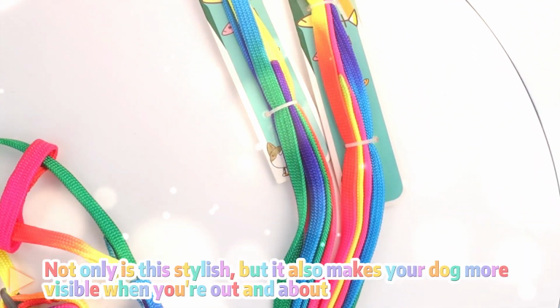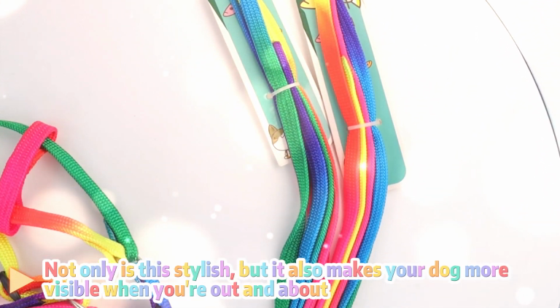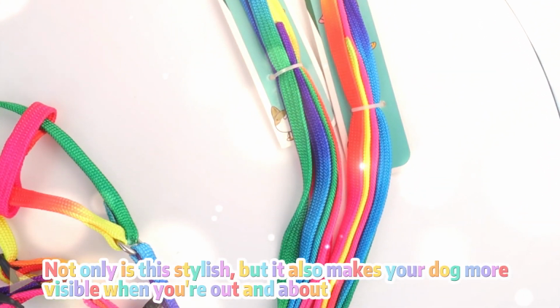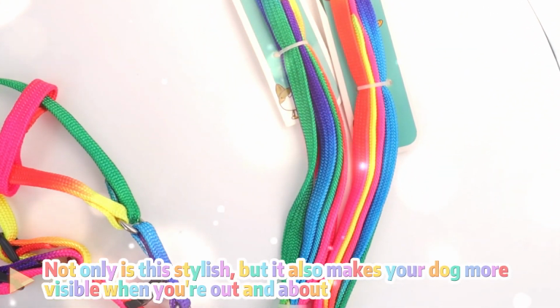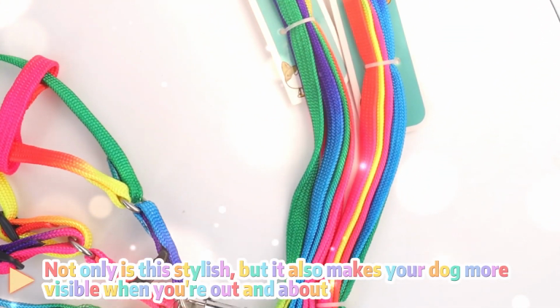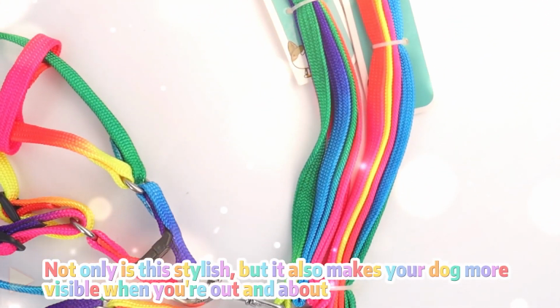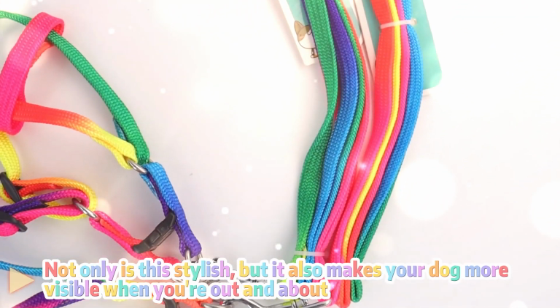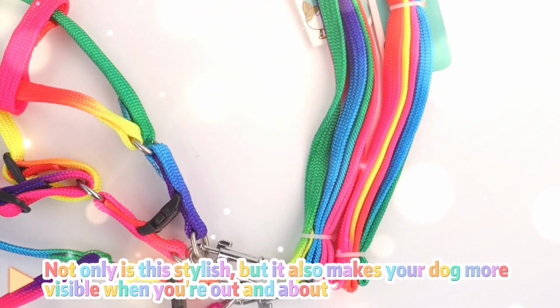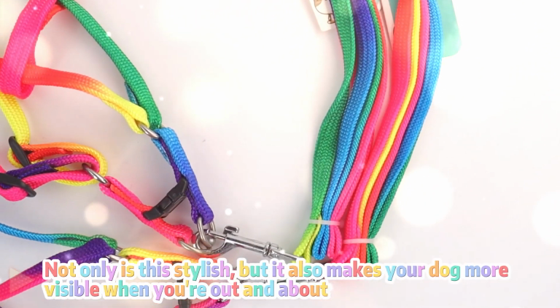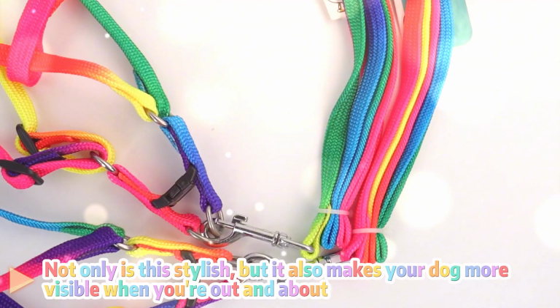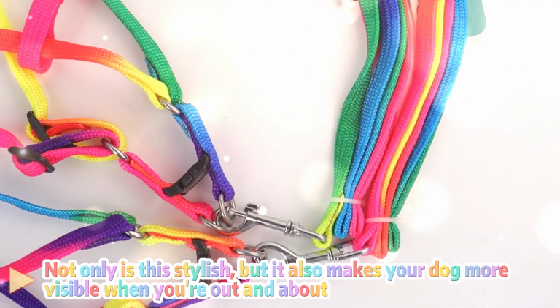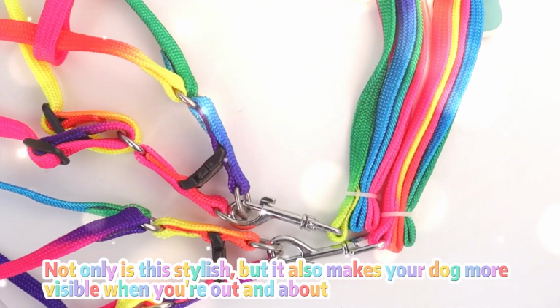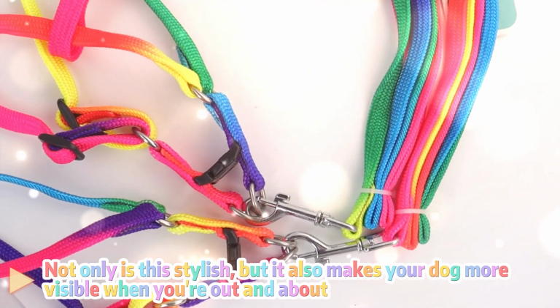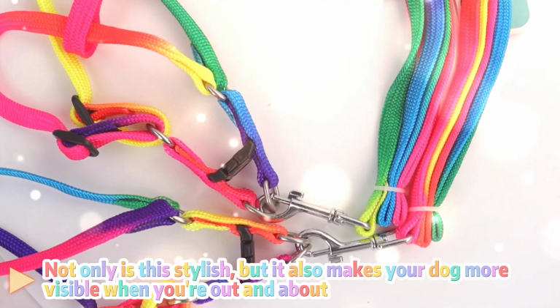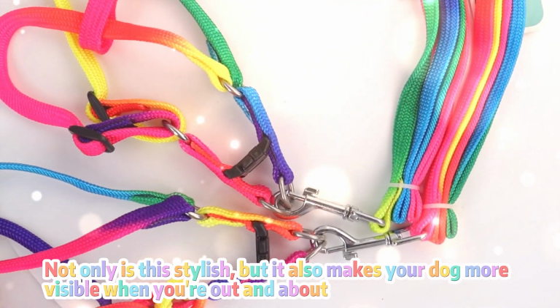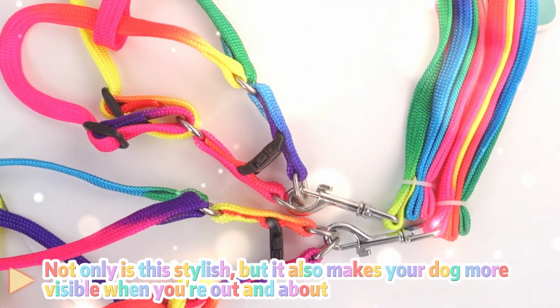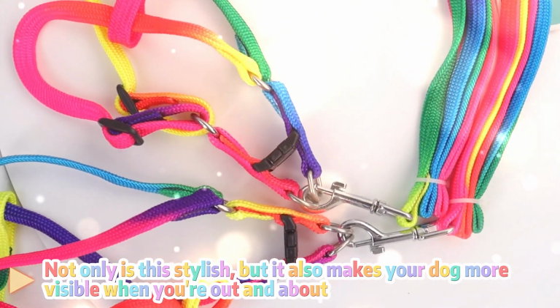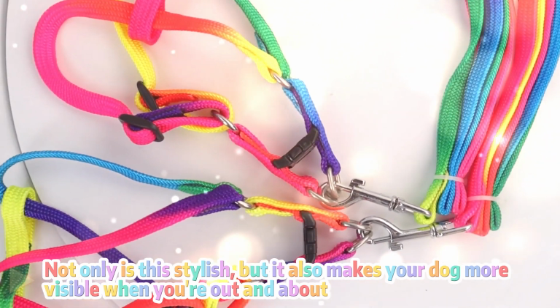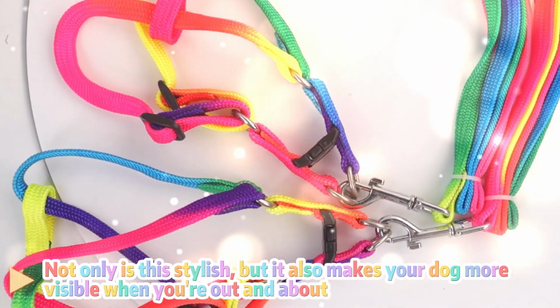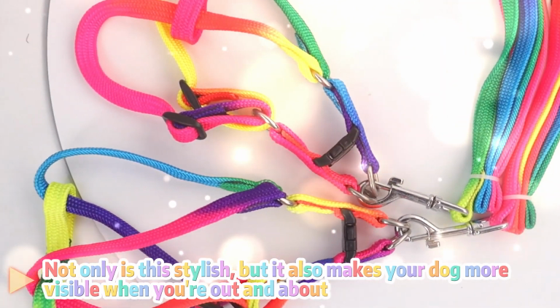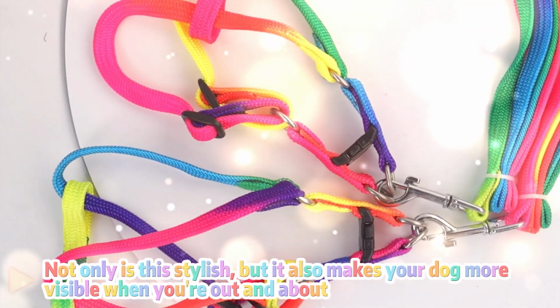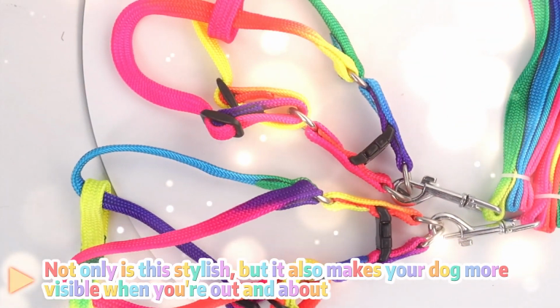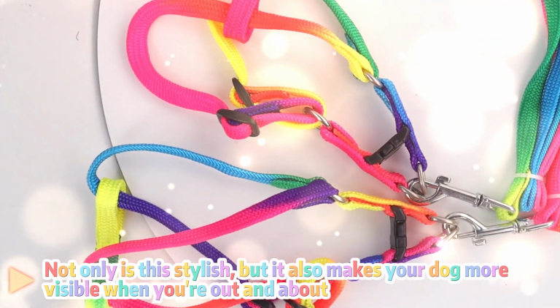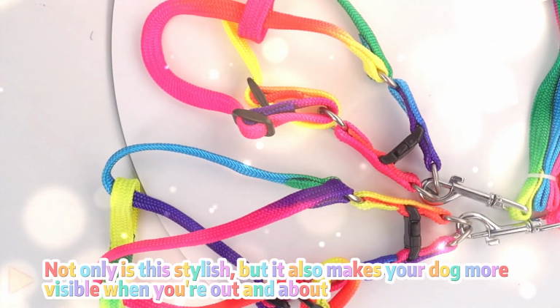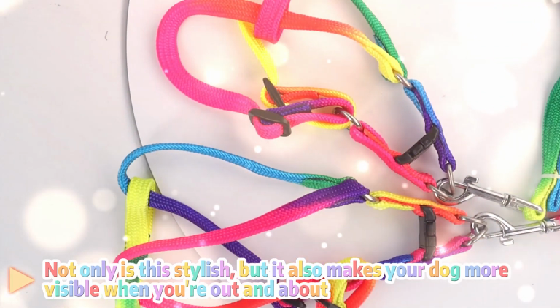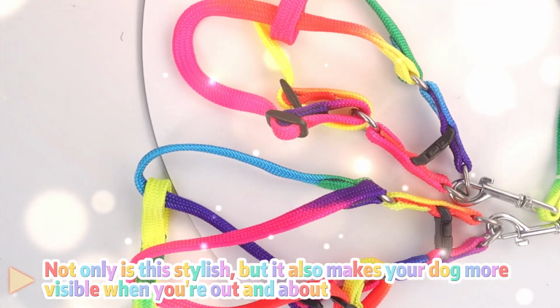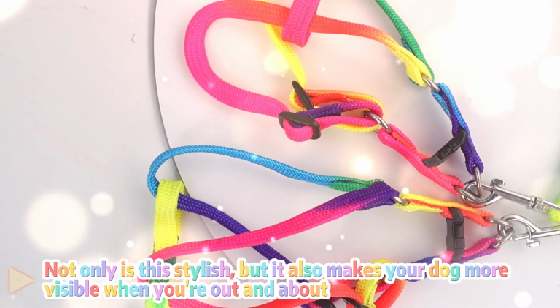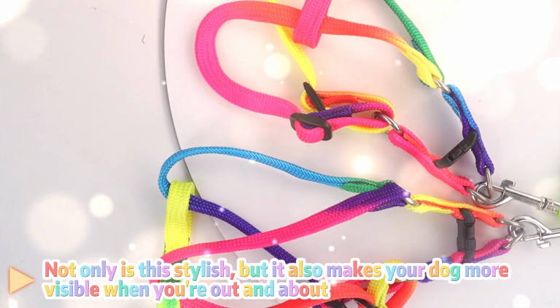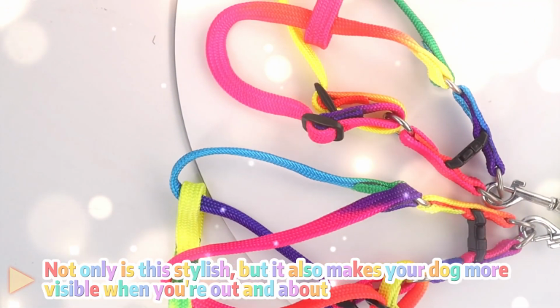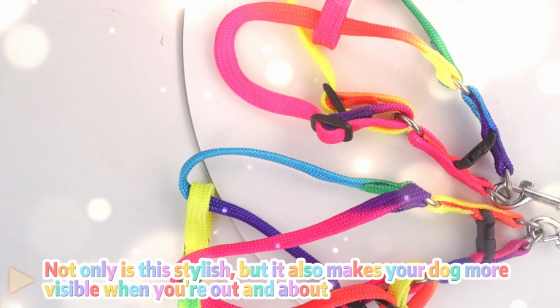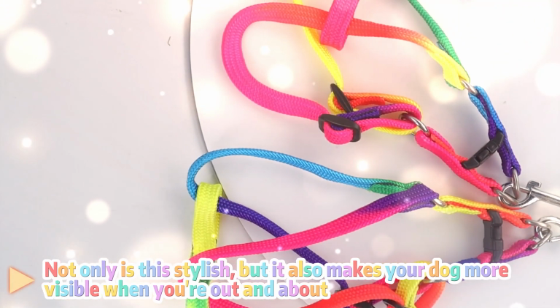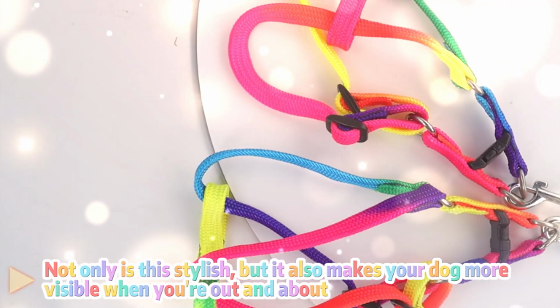Not only is this stylish, but it also makes your dog more visible when you're out and about.